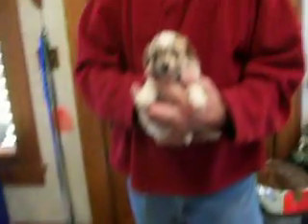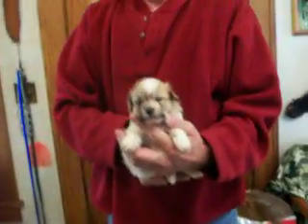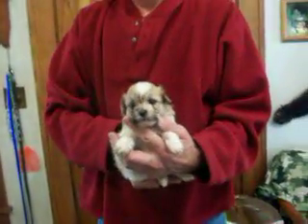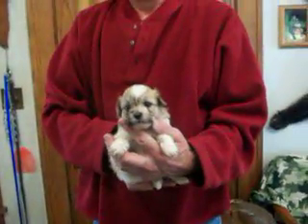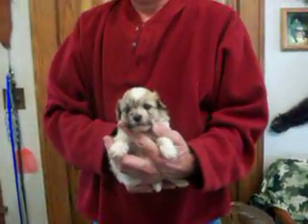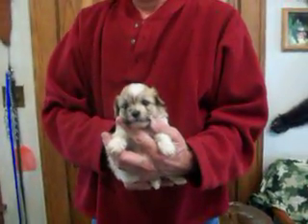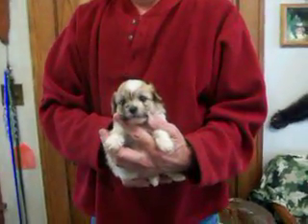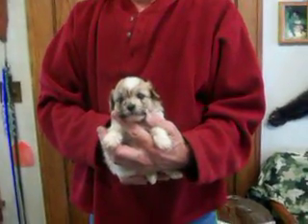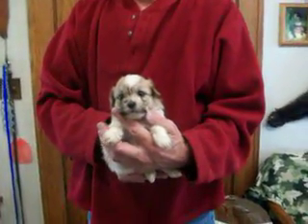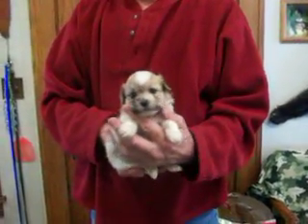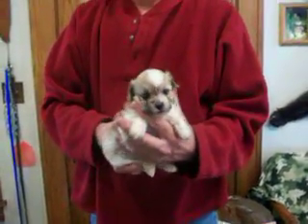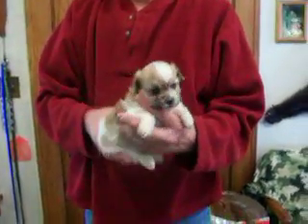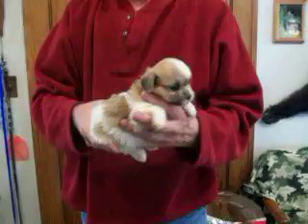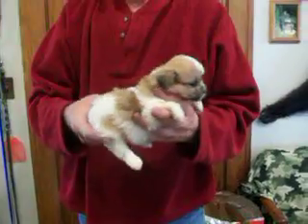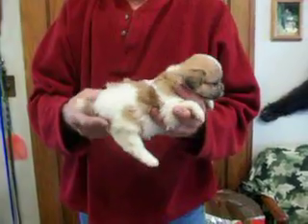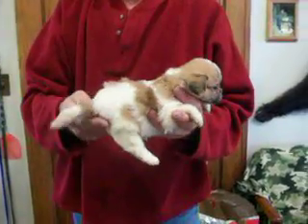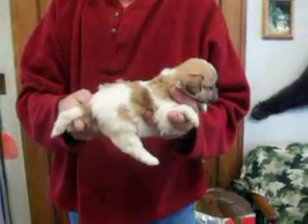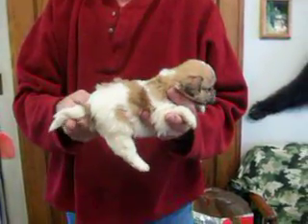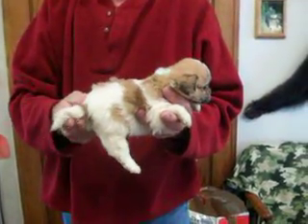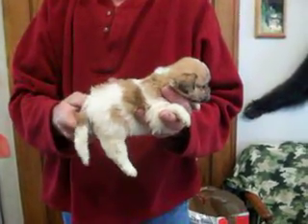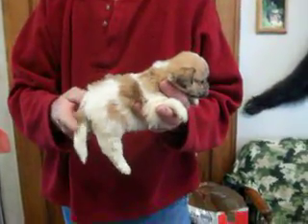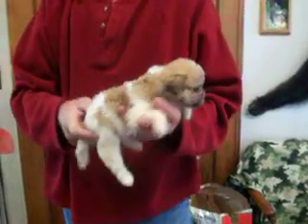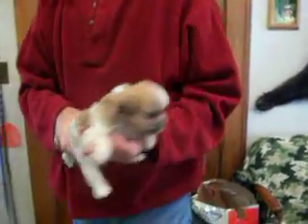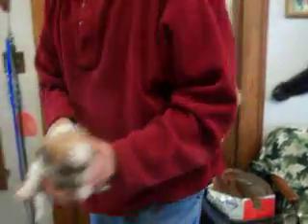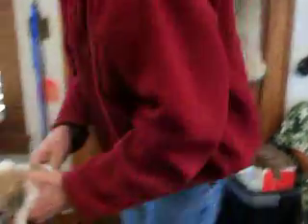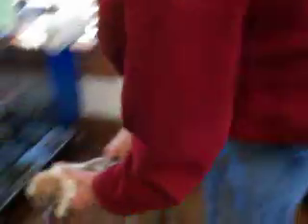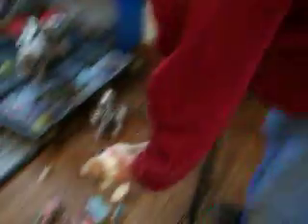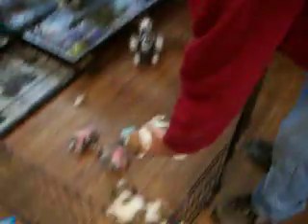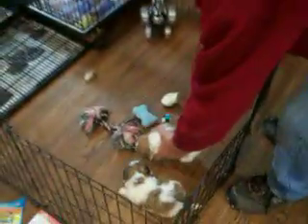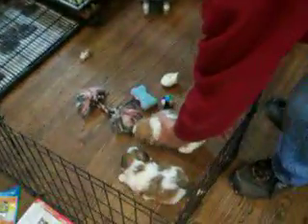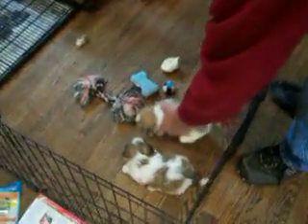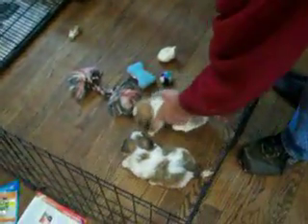Here's Tootsie M3. Tootsie is the mom. M stands for male, and the number stands for who the puppy is in her litter.